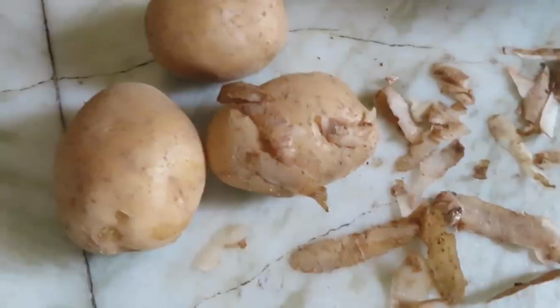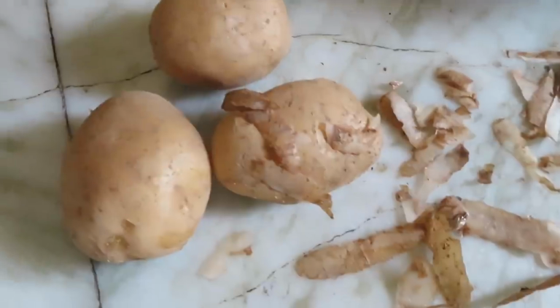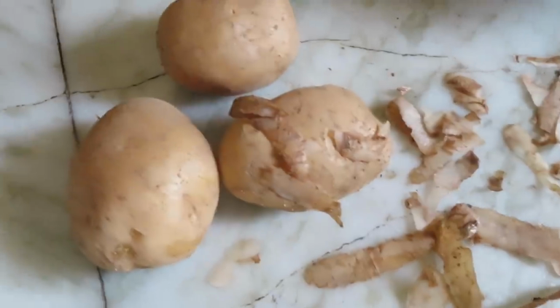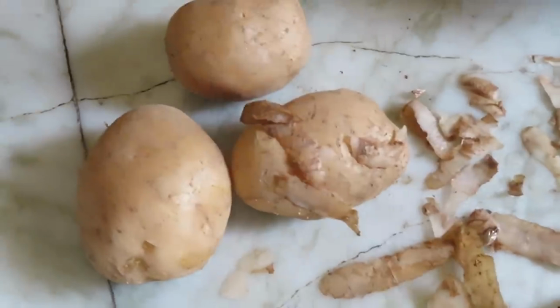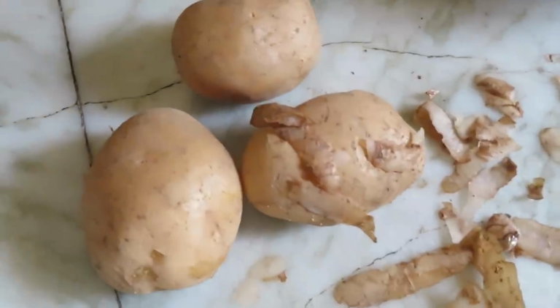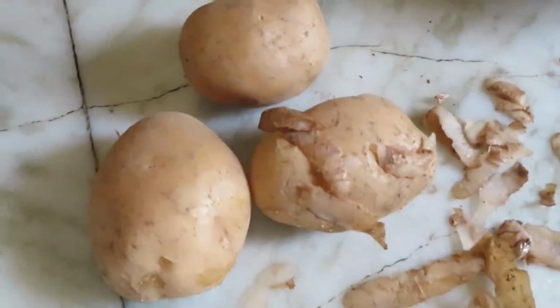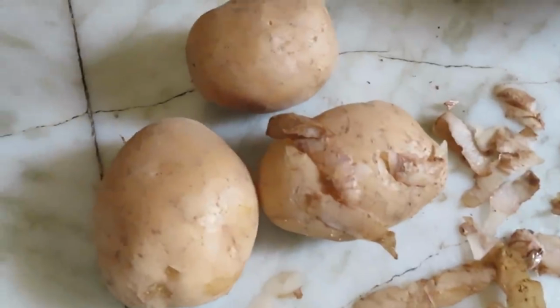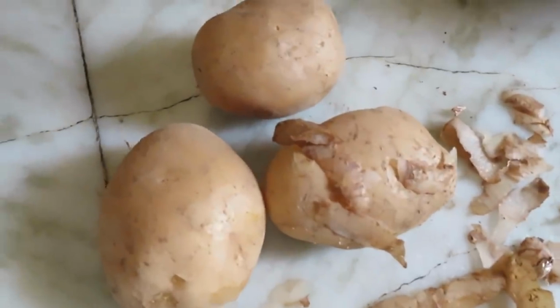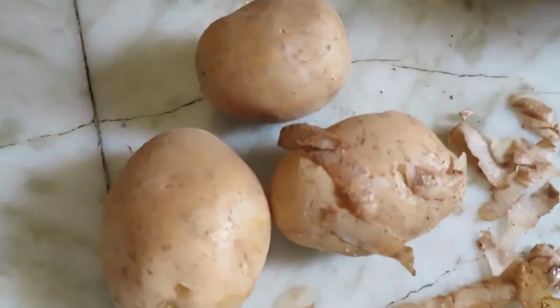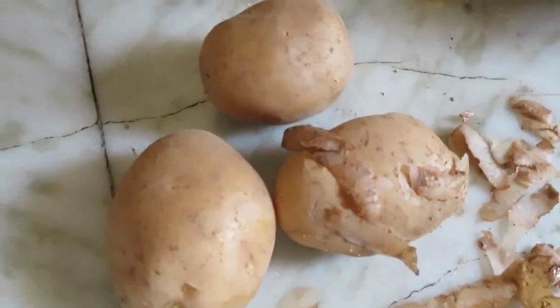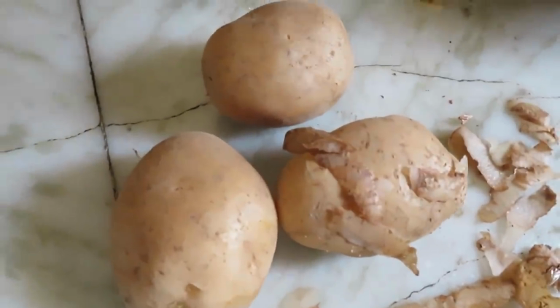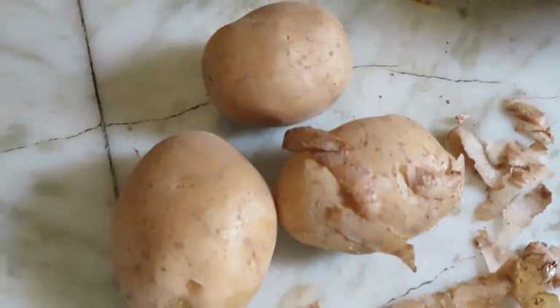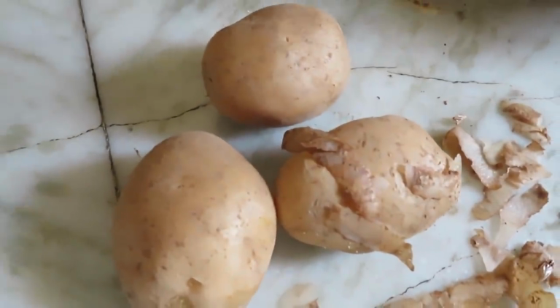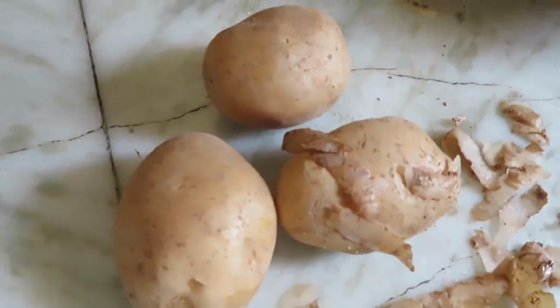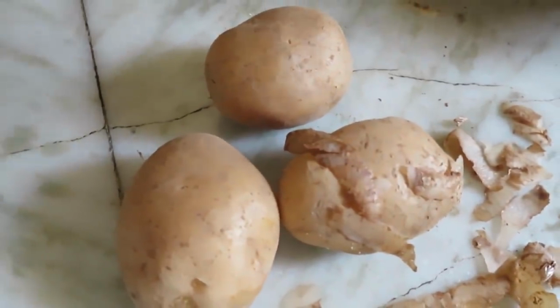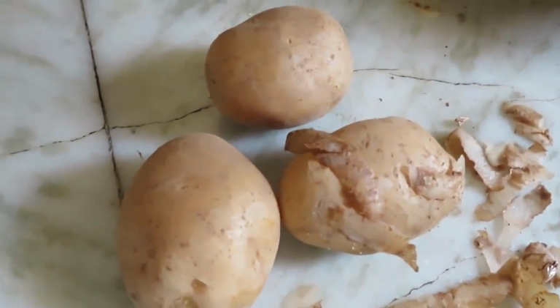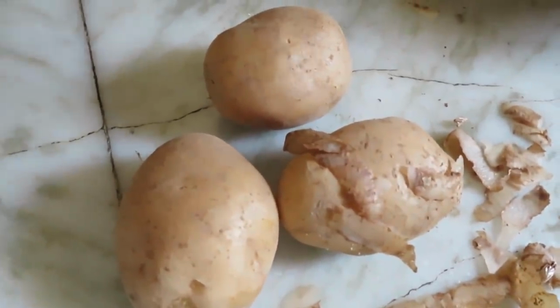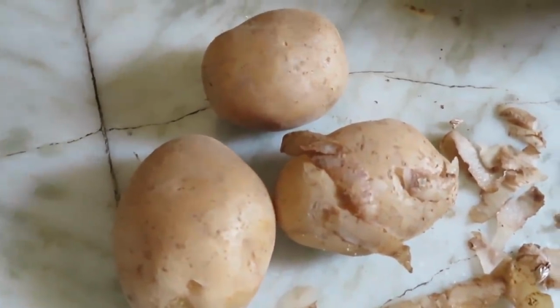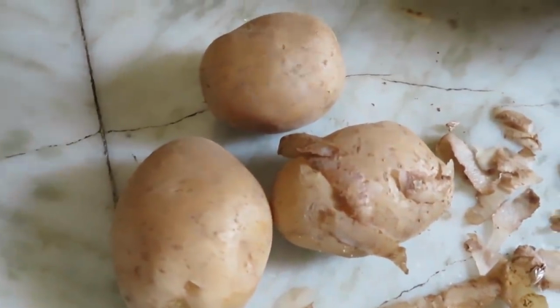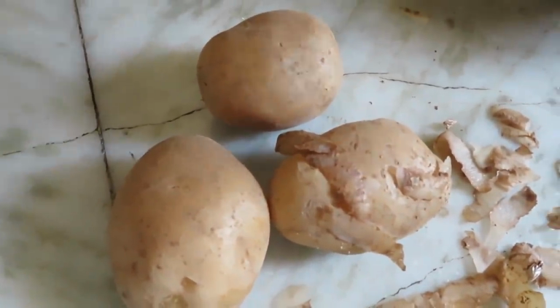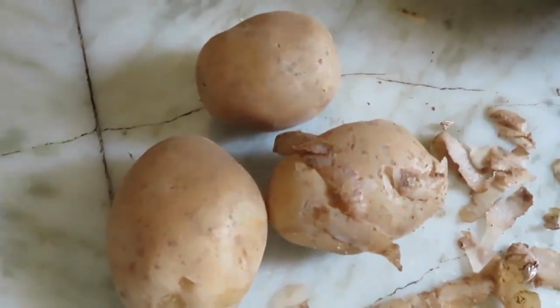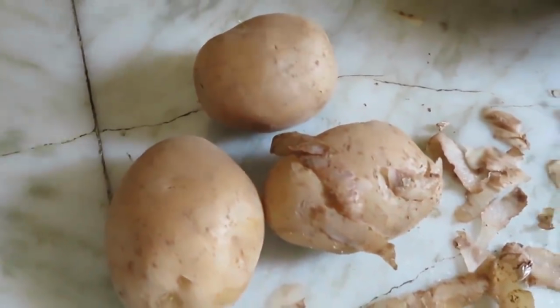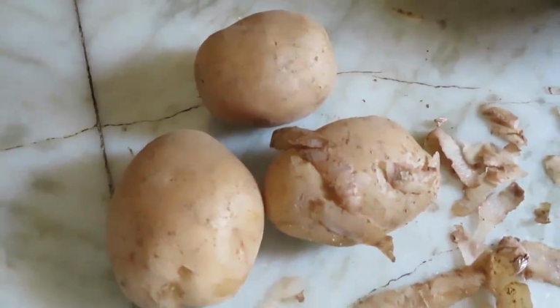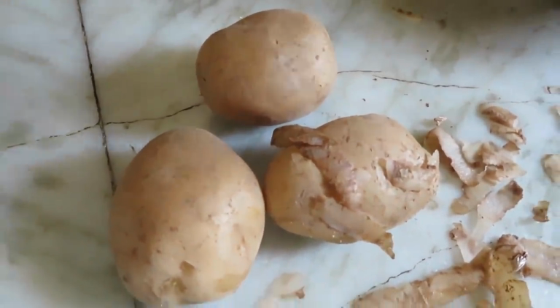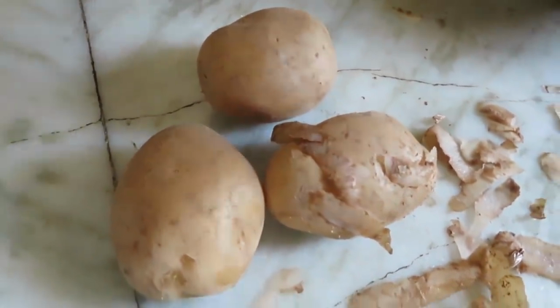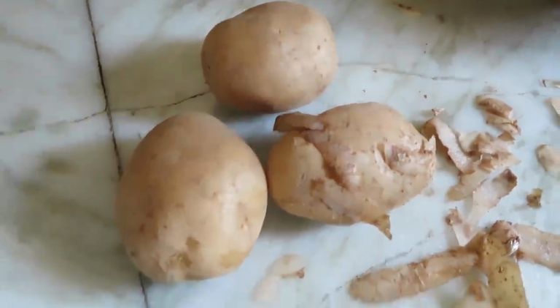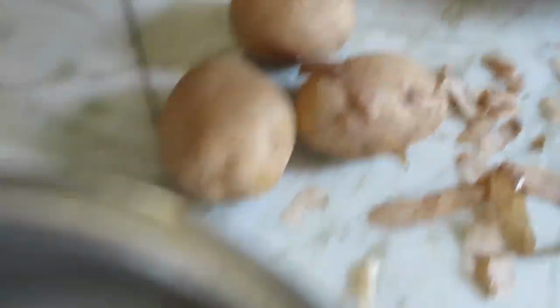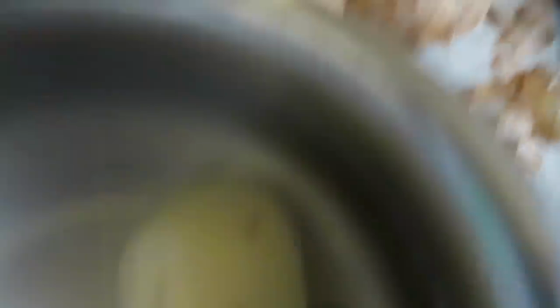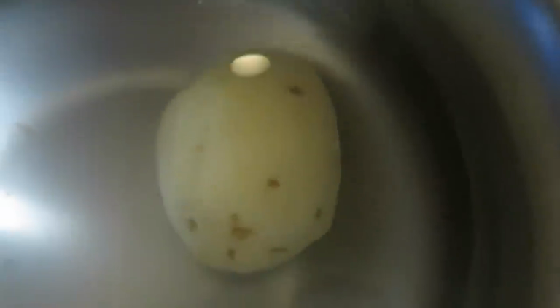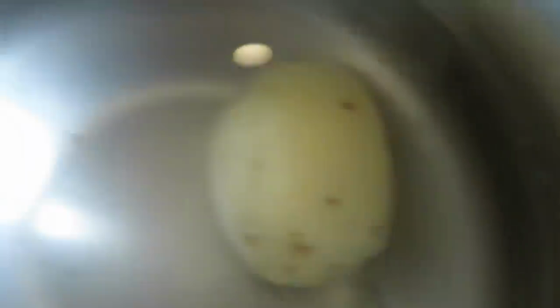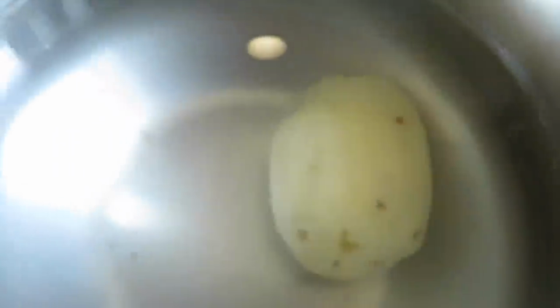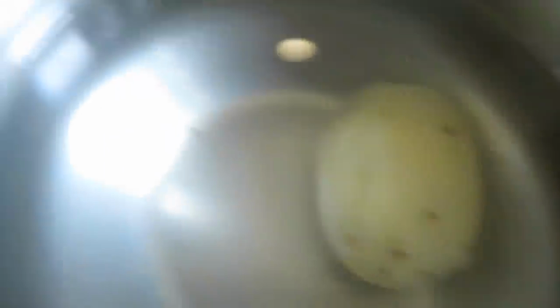Hello friends, welcome and welcome back to our channel. In this video, I will share my mom's snack recipe.